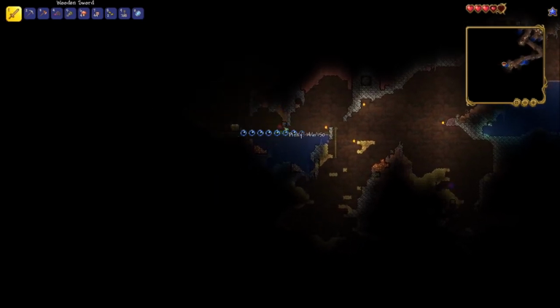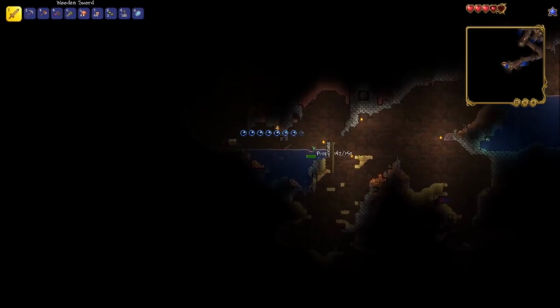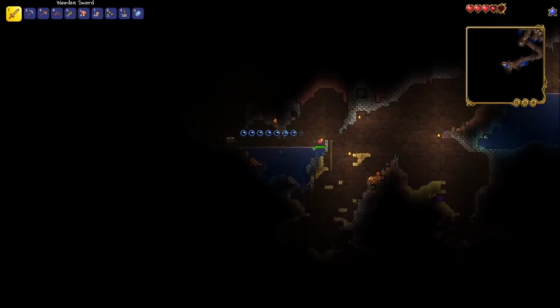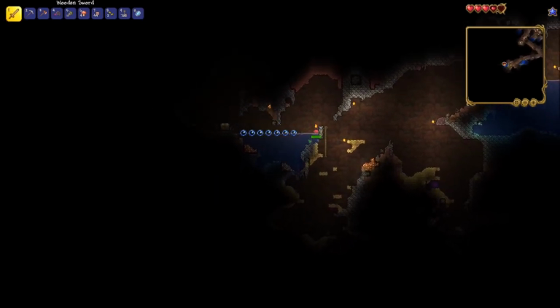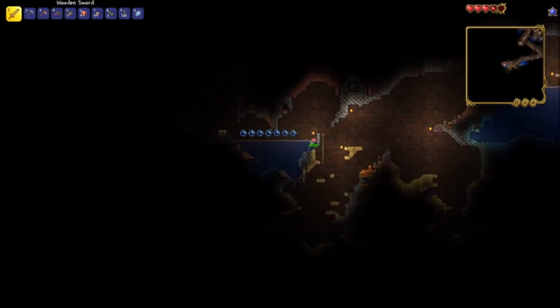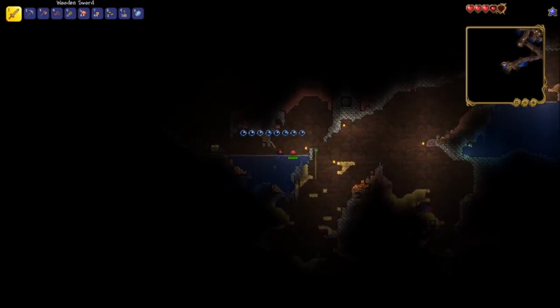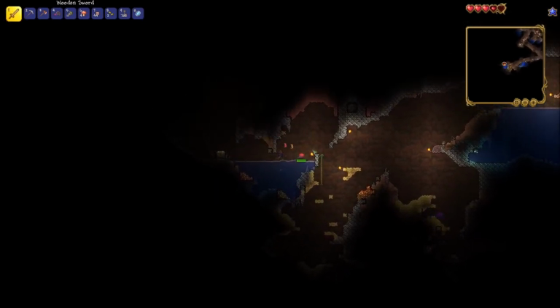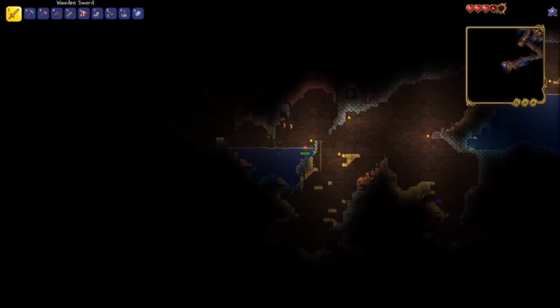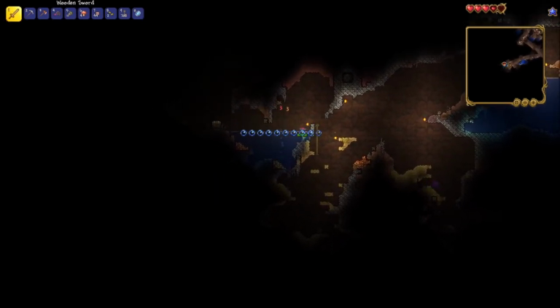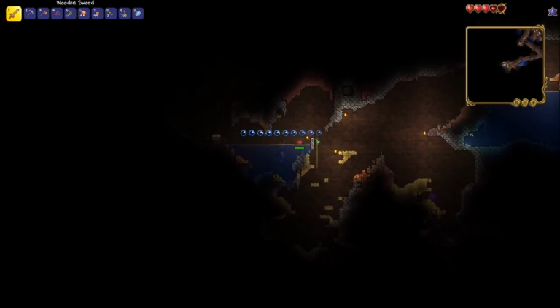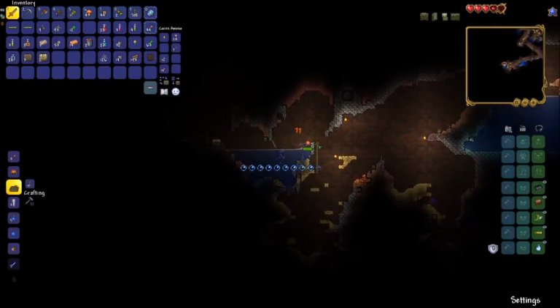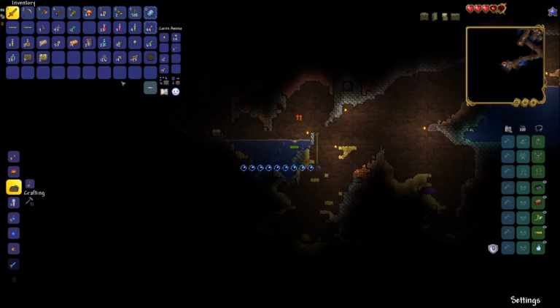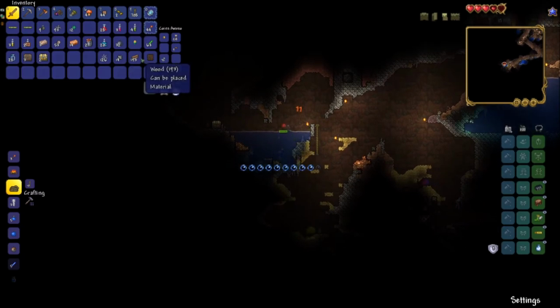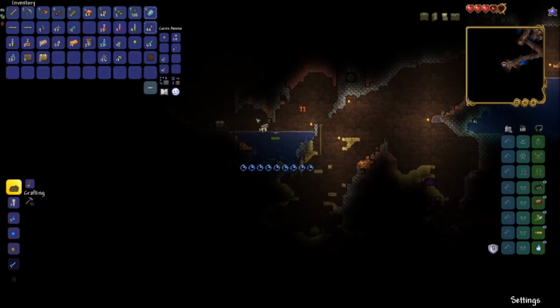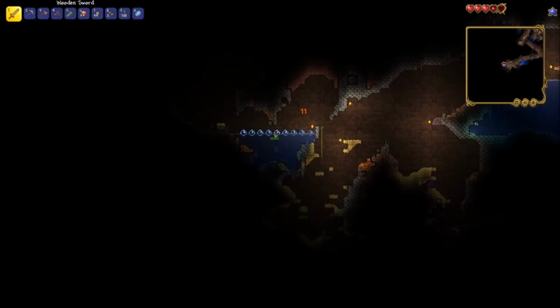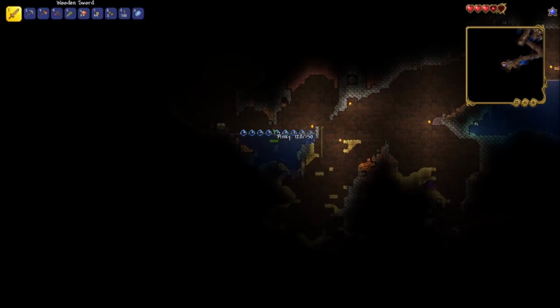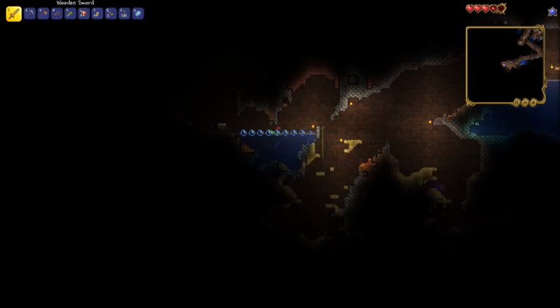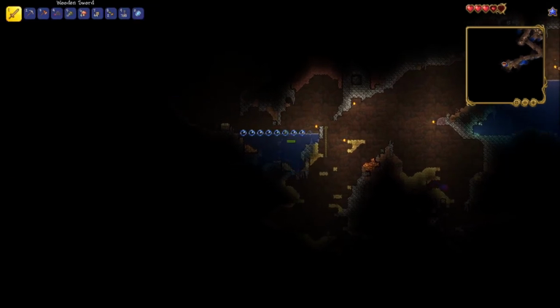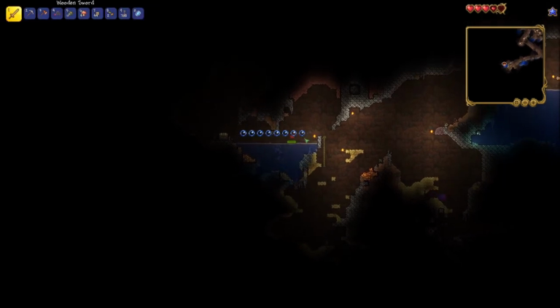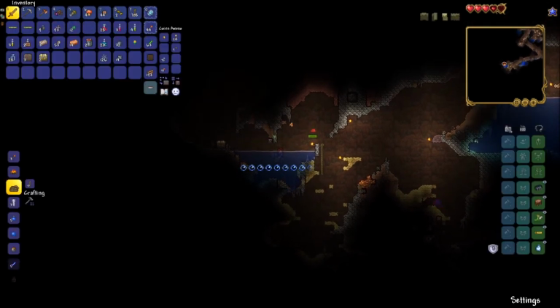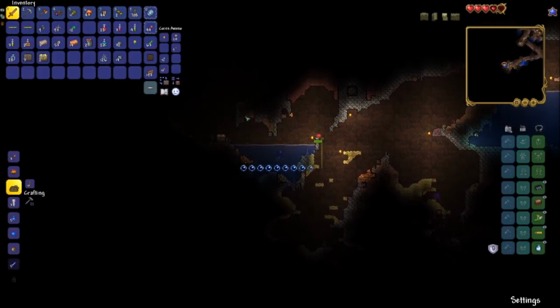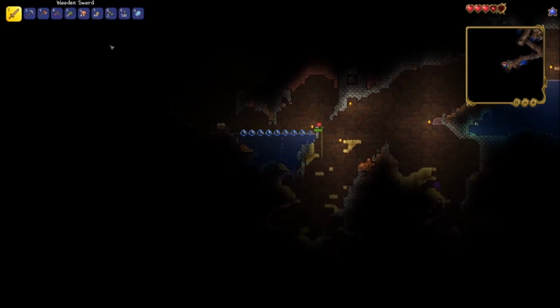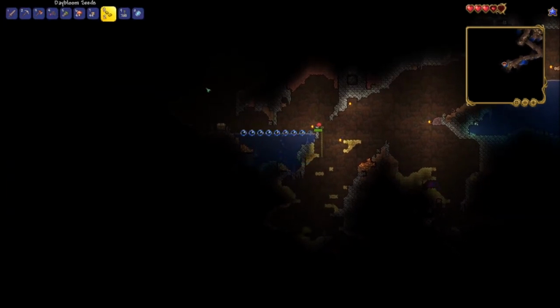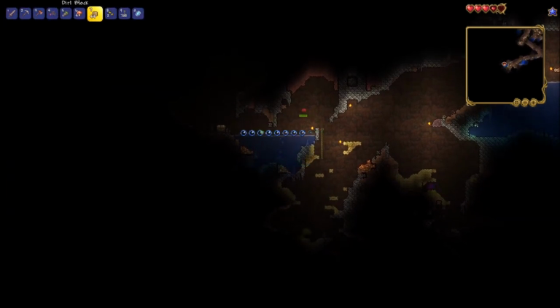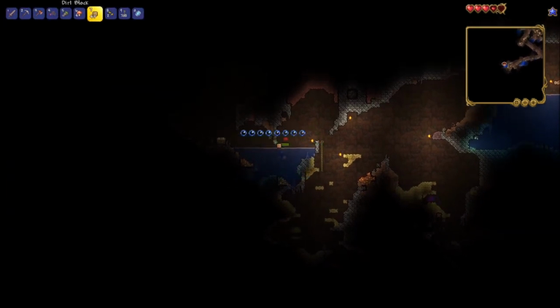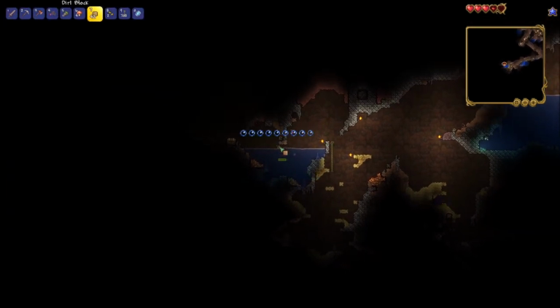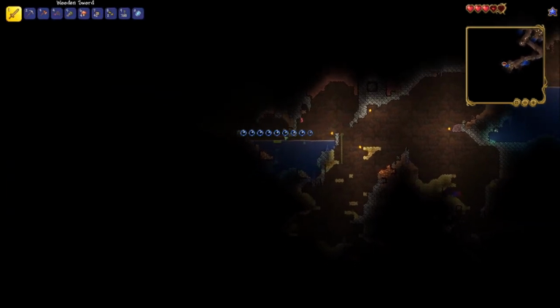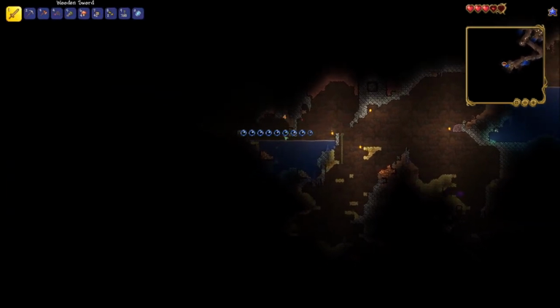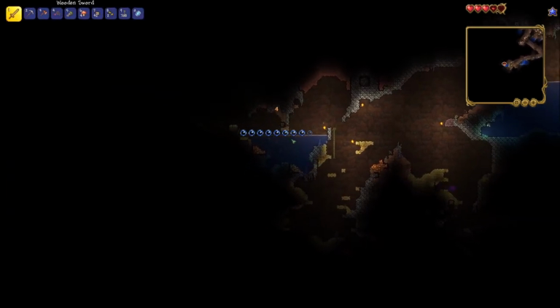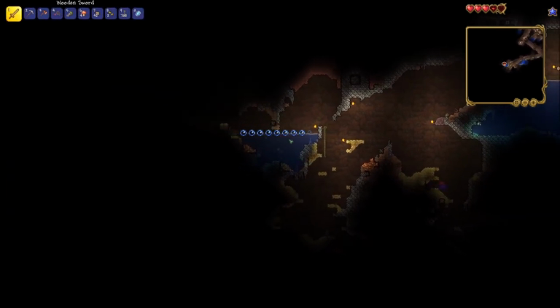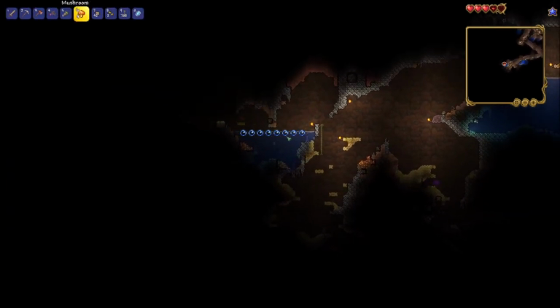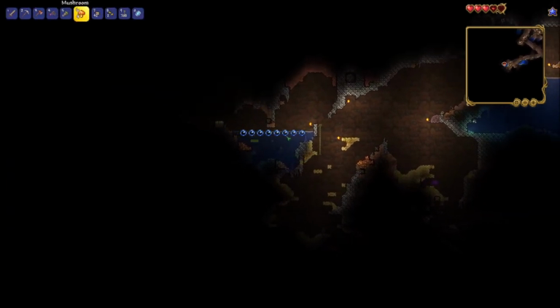Slimes can't go underwater, so if you're having trouble dealing with one like I did here, you can simply just build a wall and block it off.